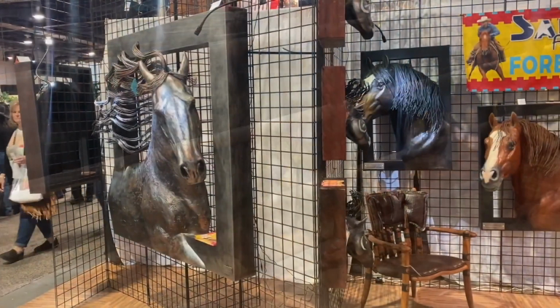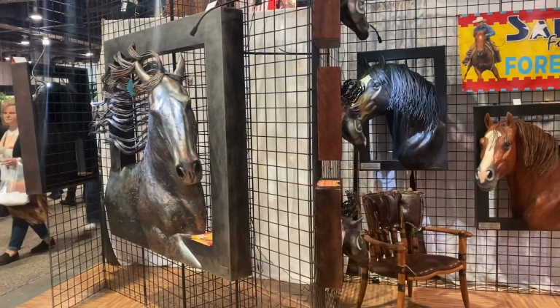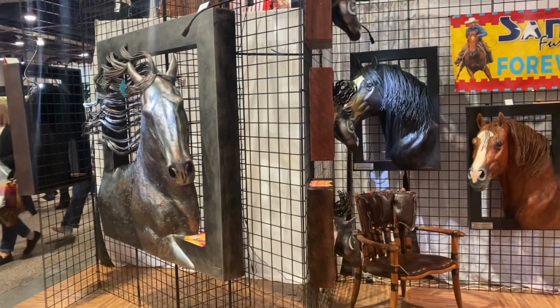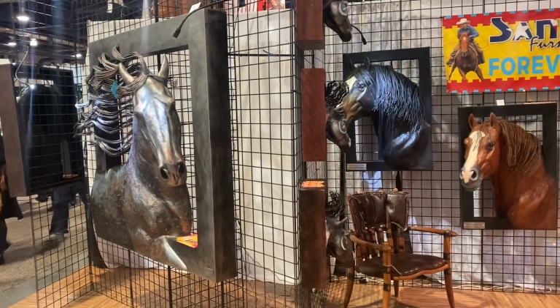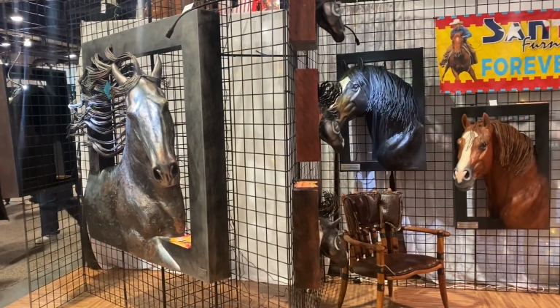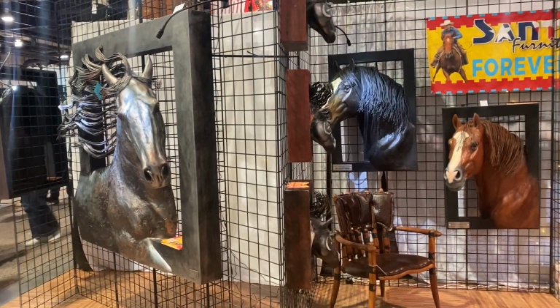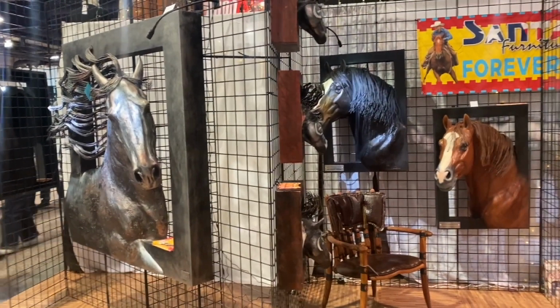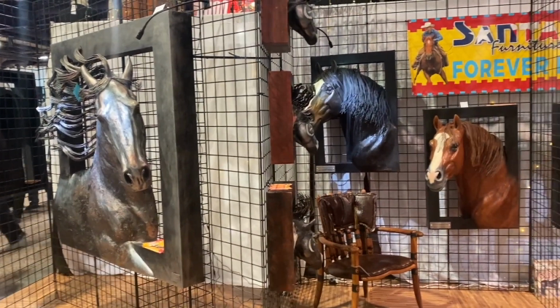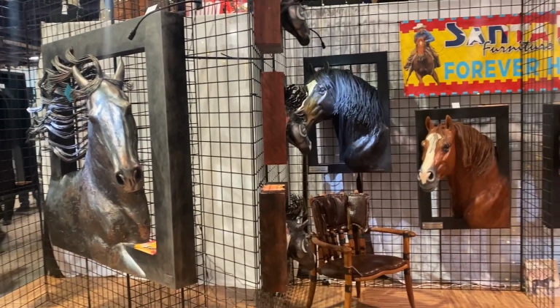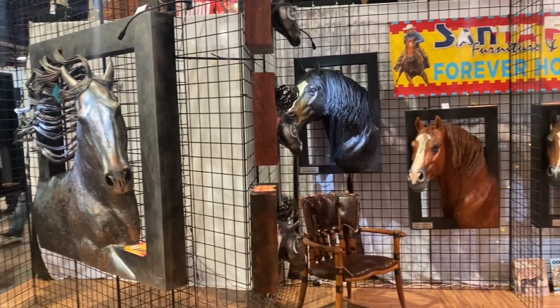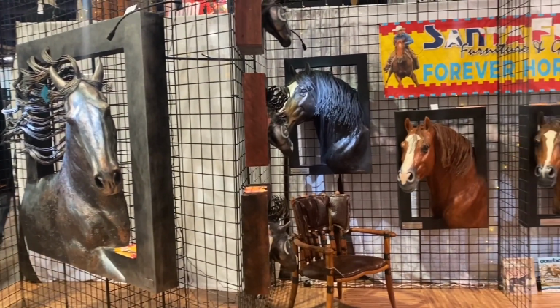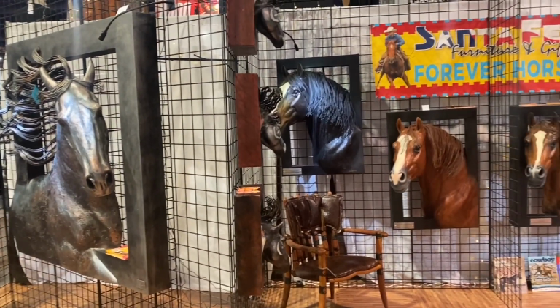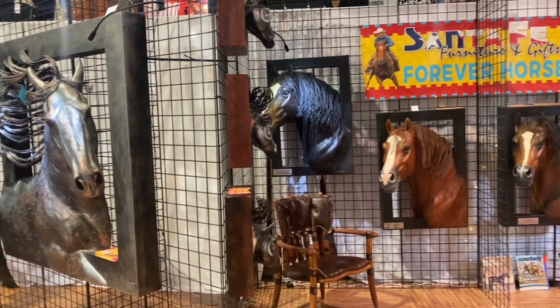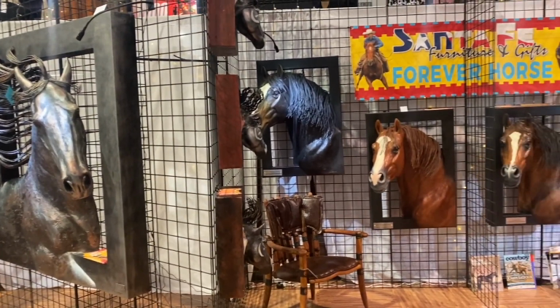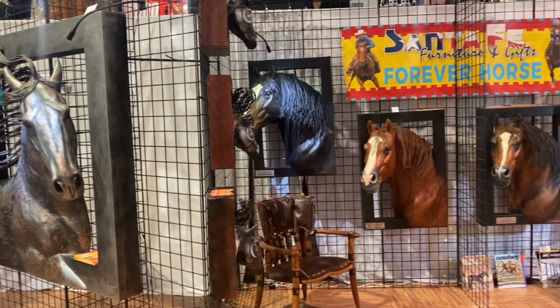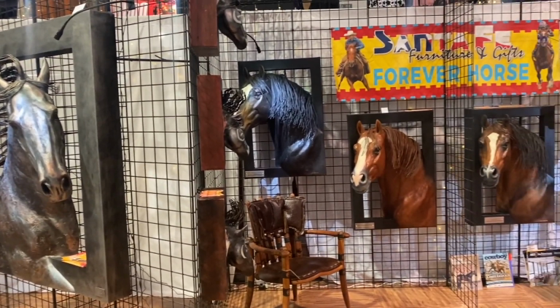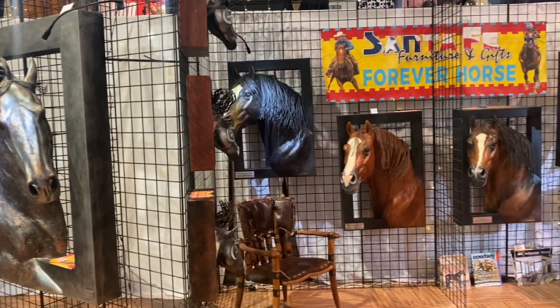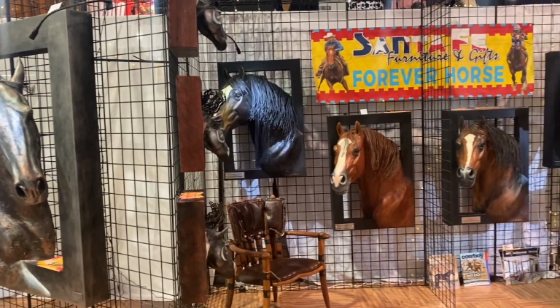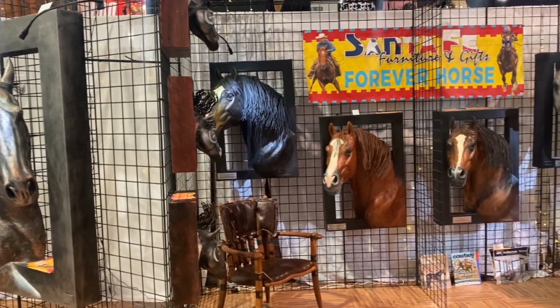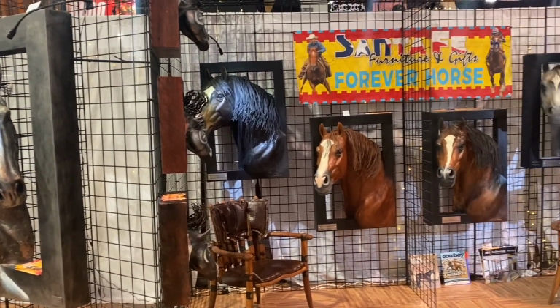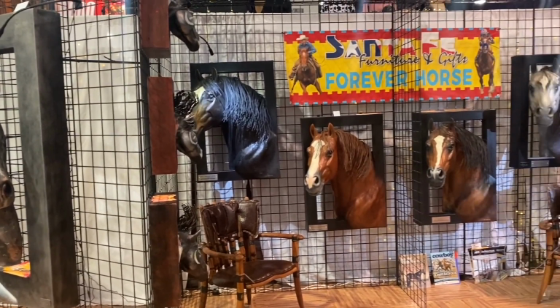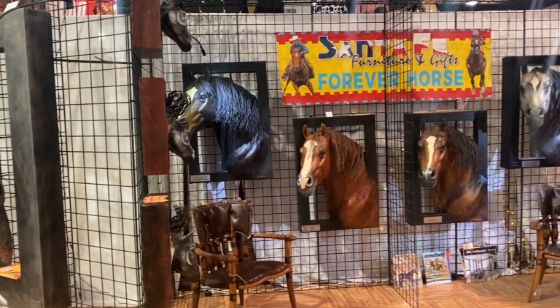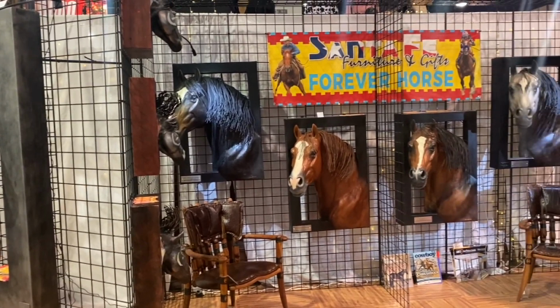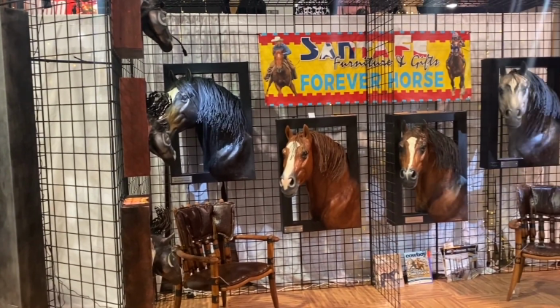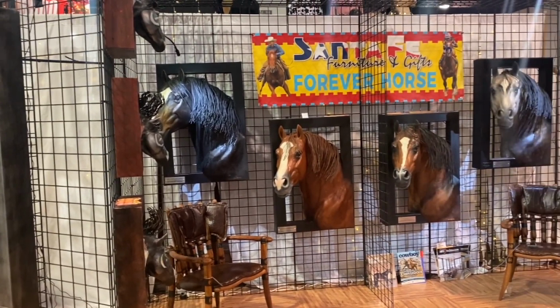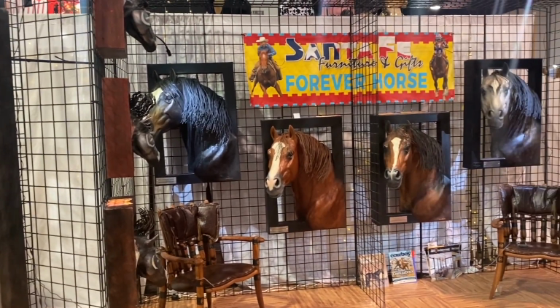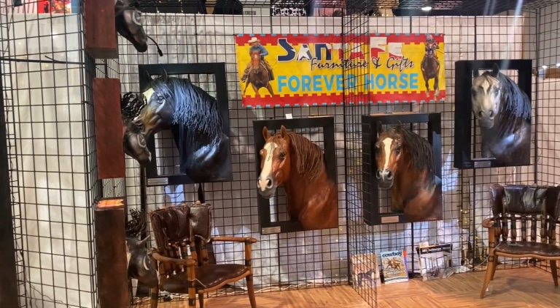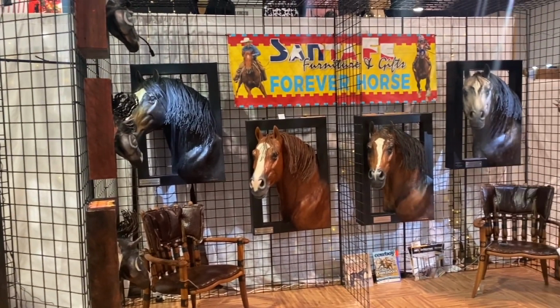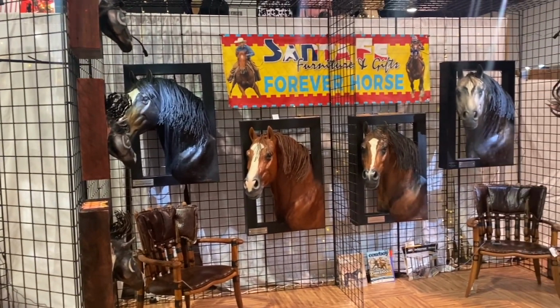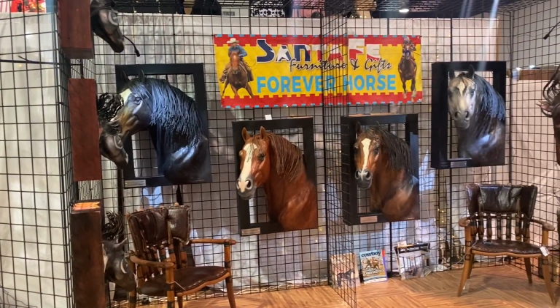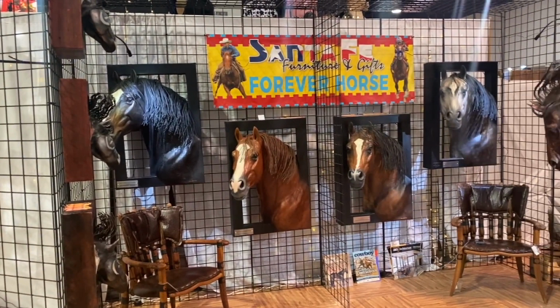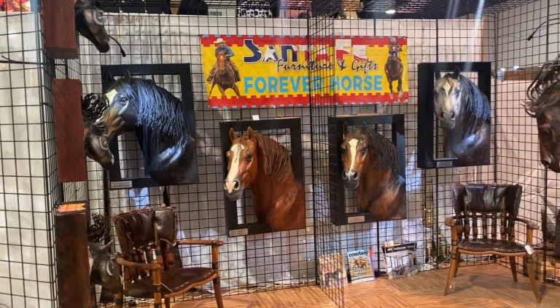These horses are made from fiberglass and he'll make a reproduction of your horse from a photograph.